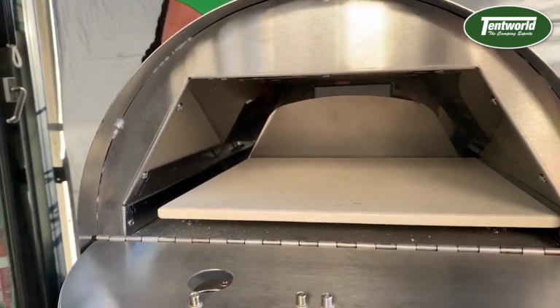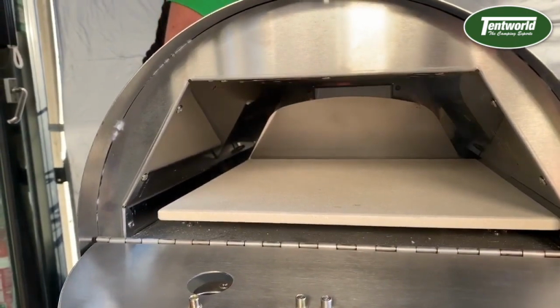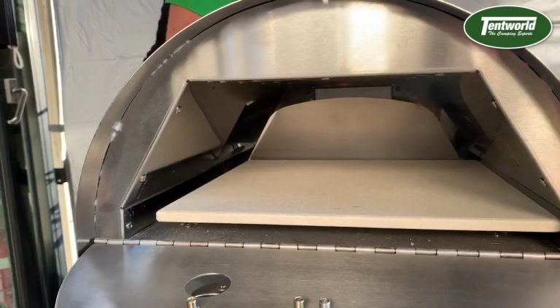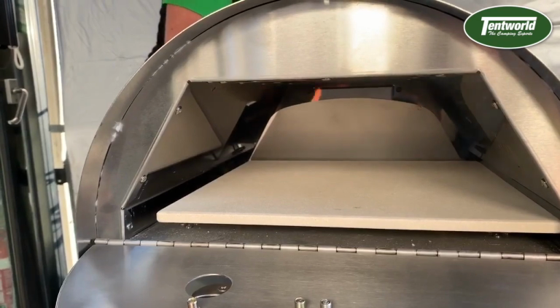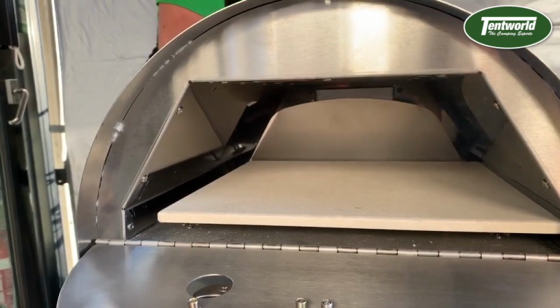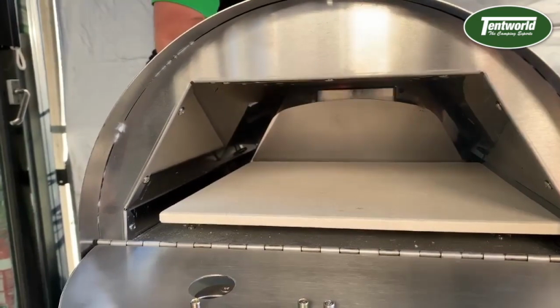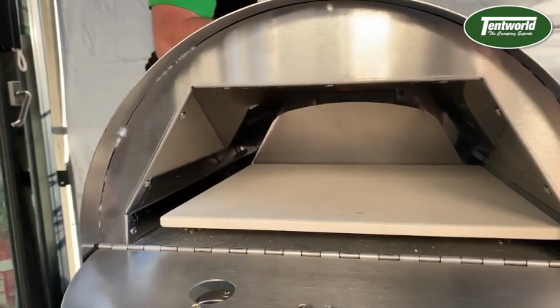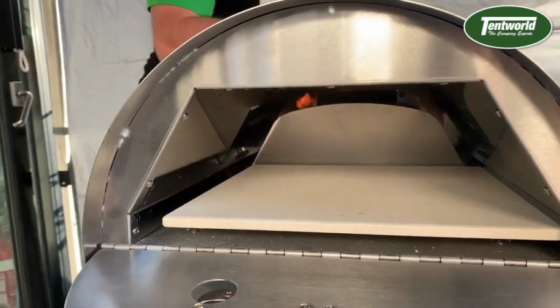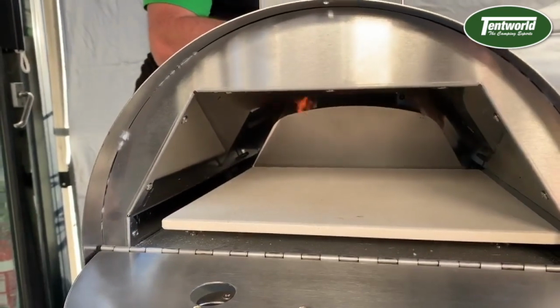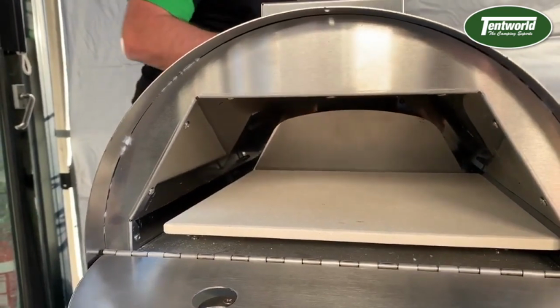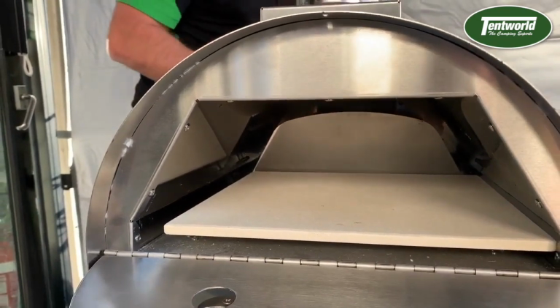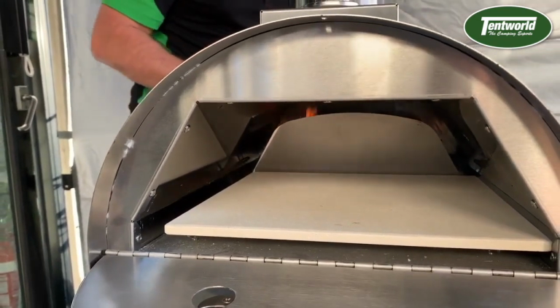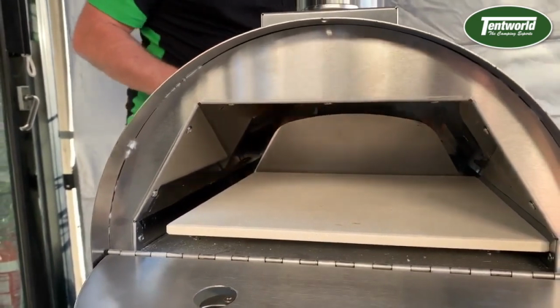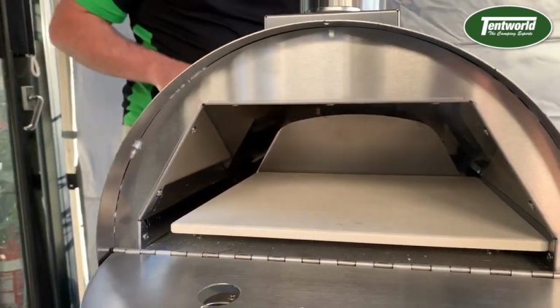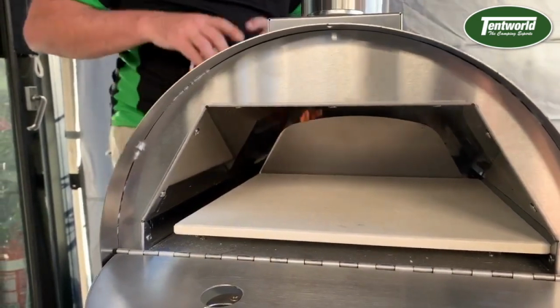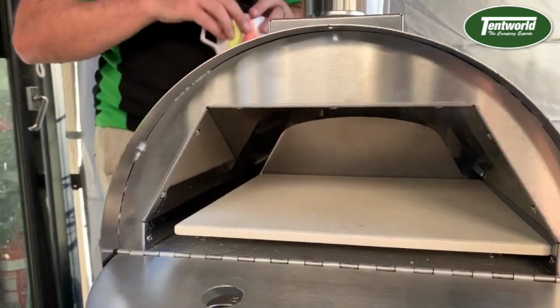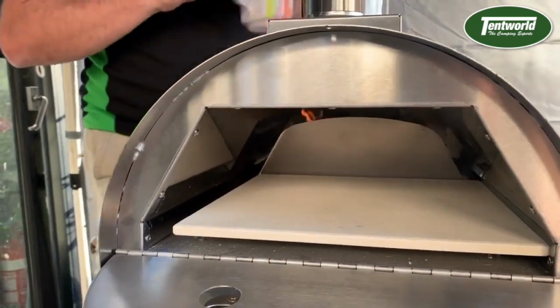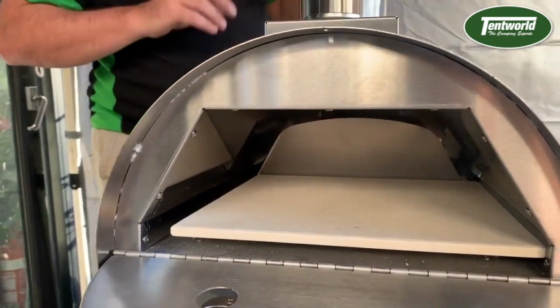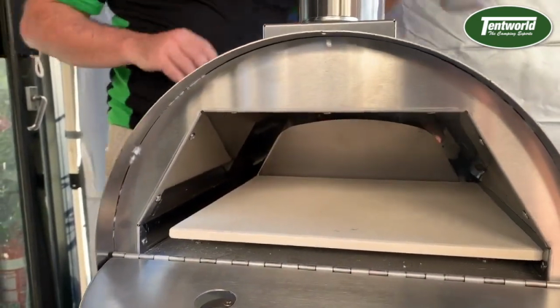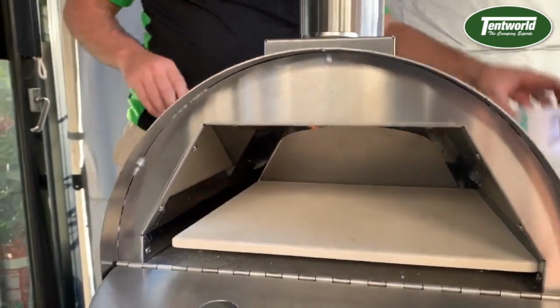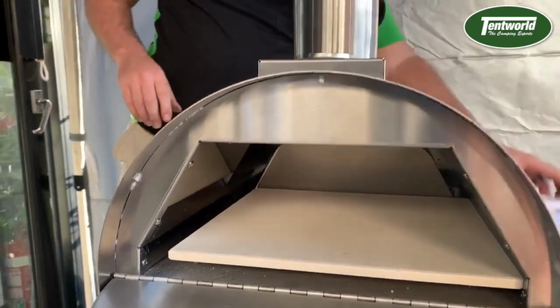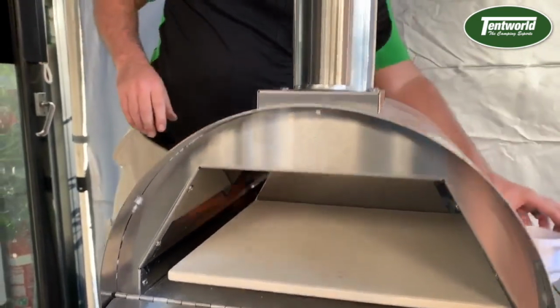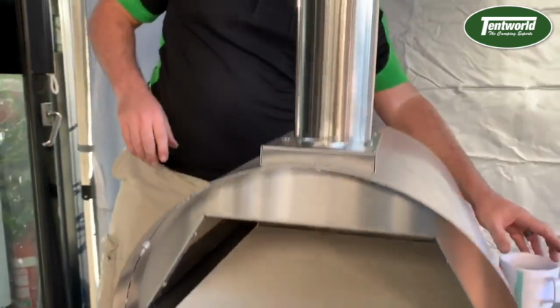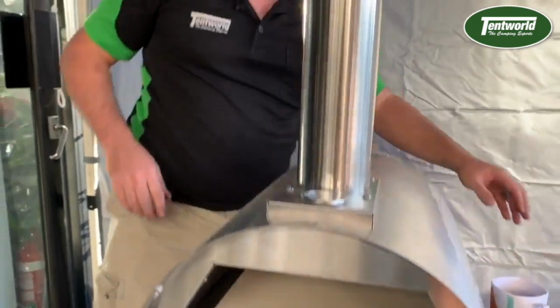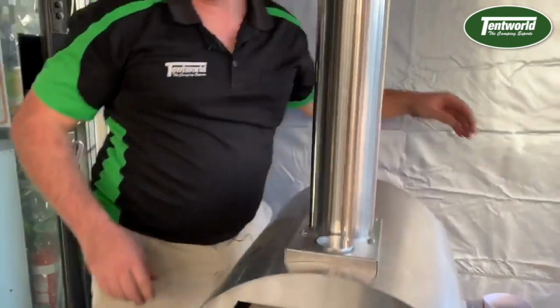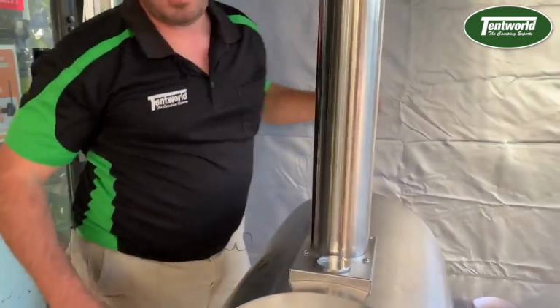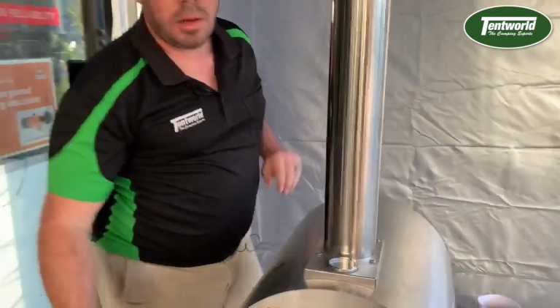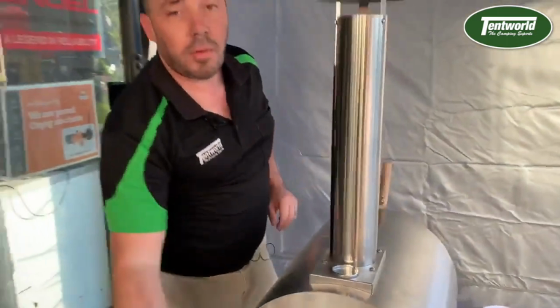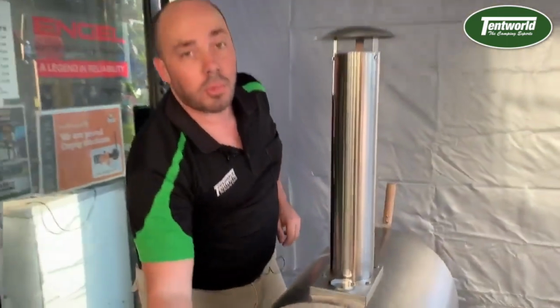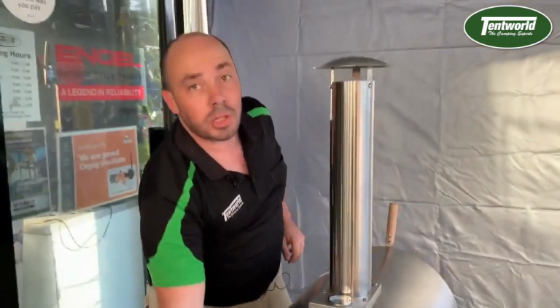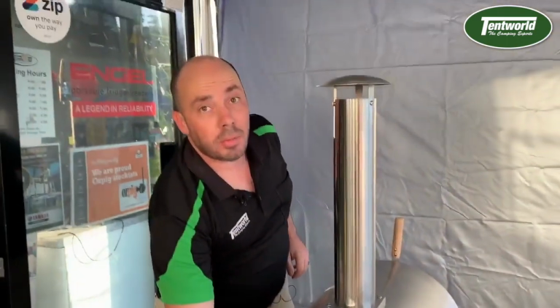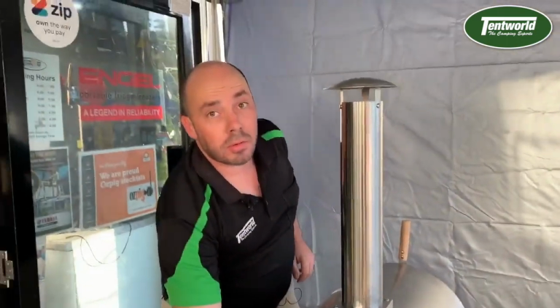This will take about 10 minutes just to warm up, so while that's getting up to temperature, let's have a look at what you get in the box.